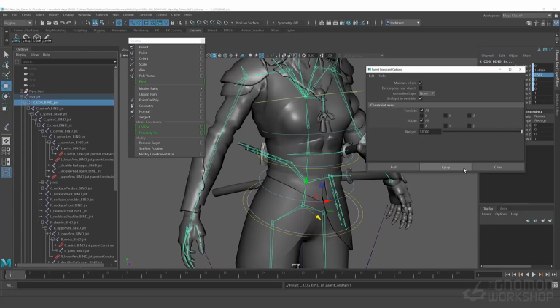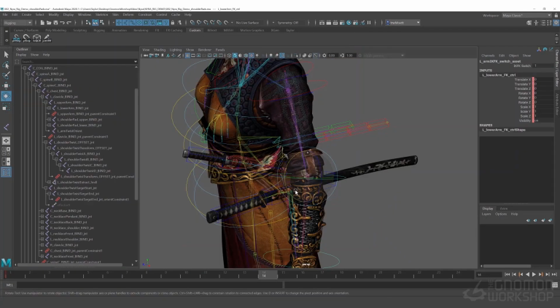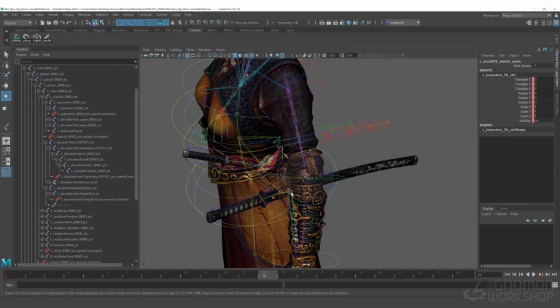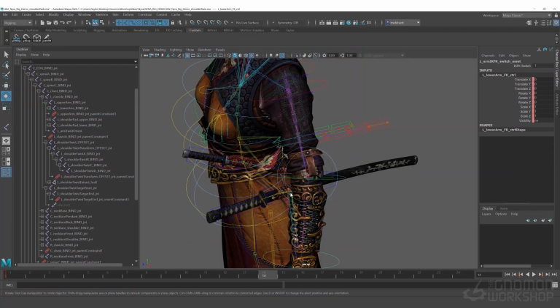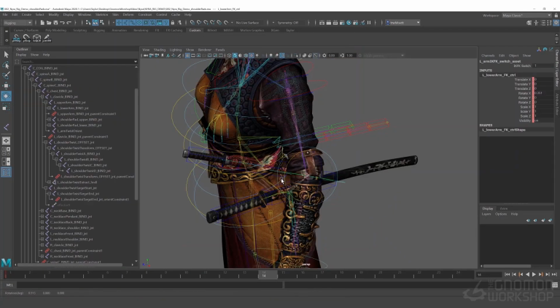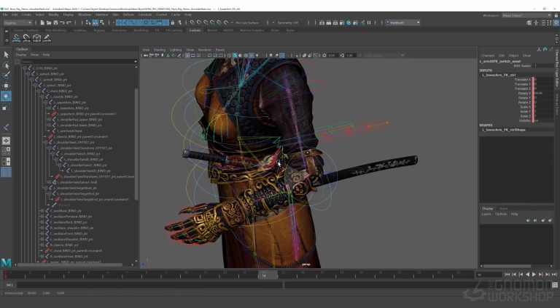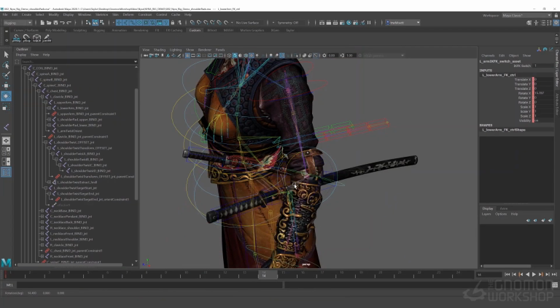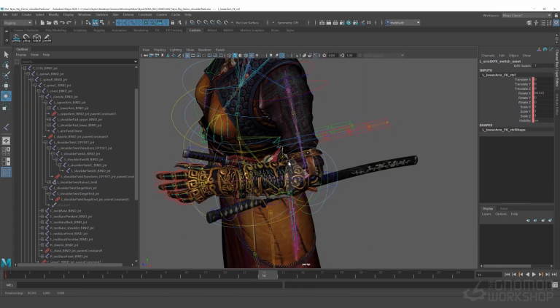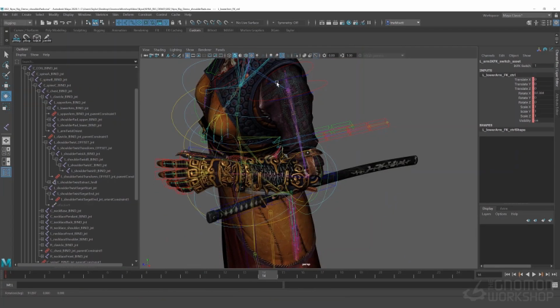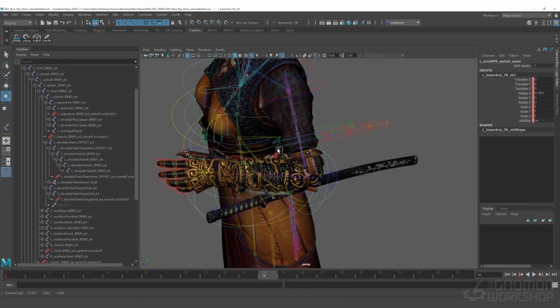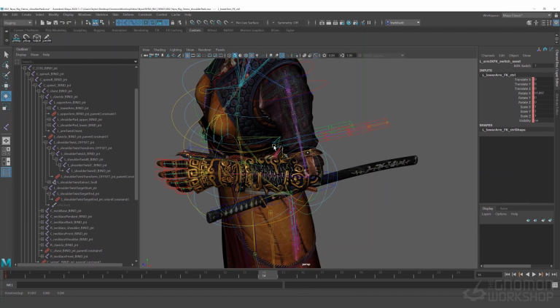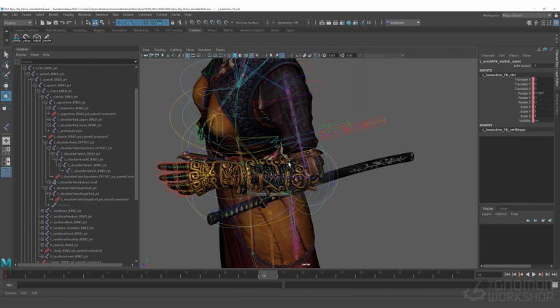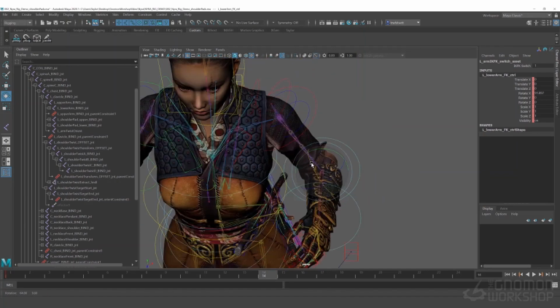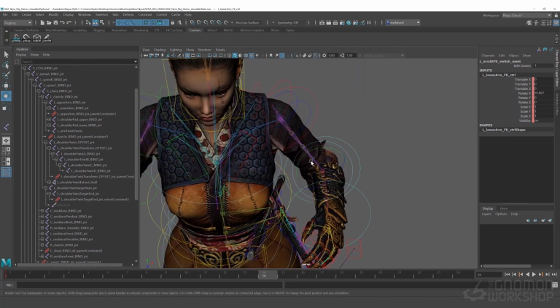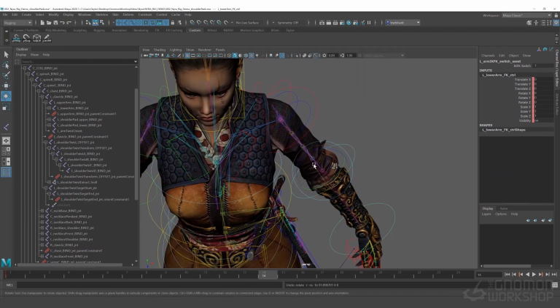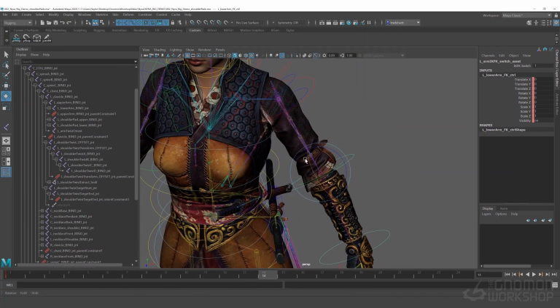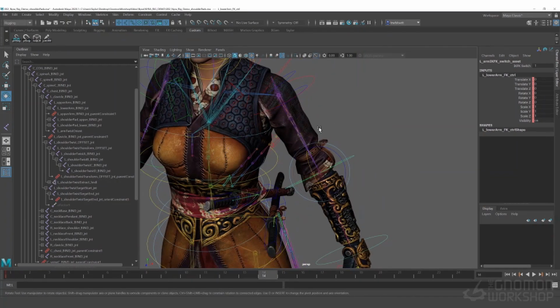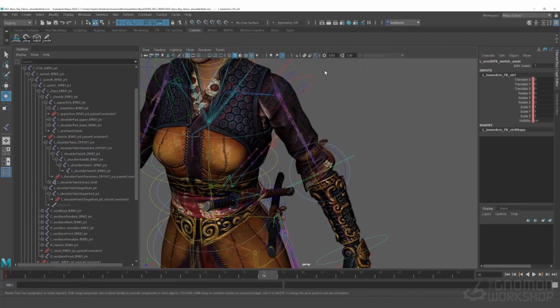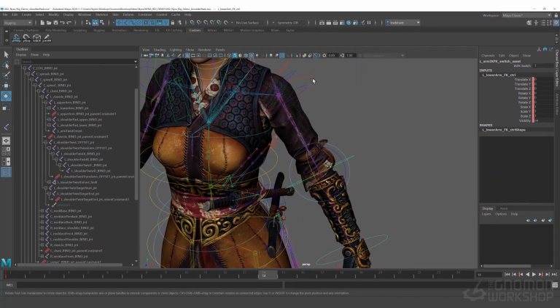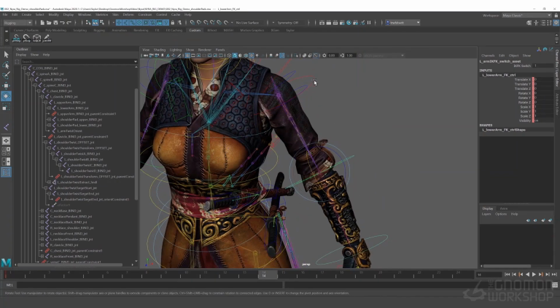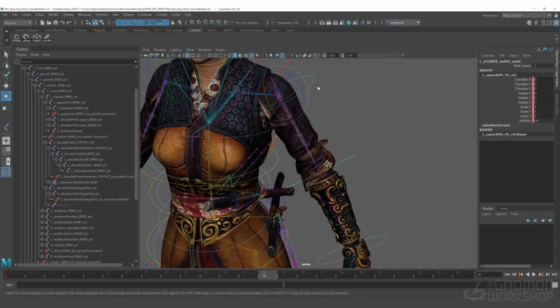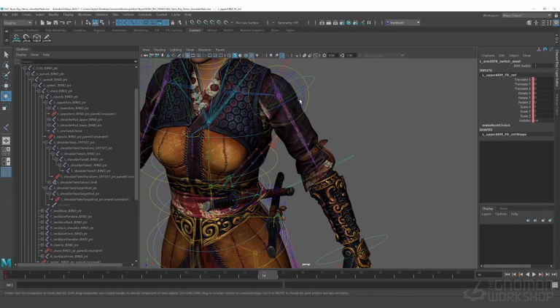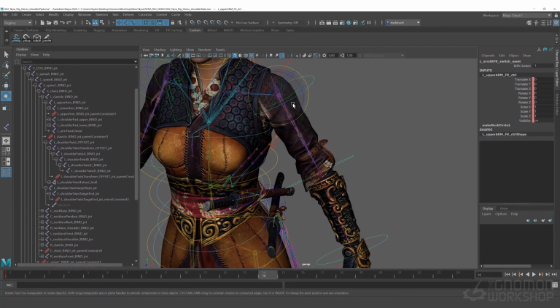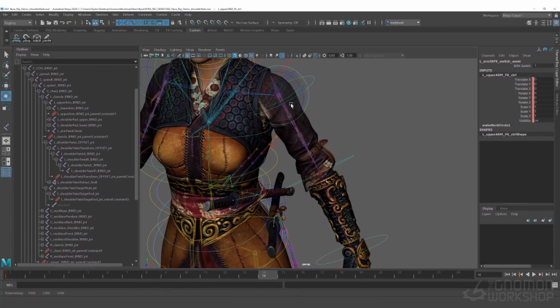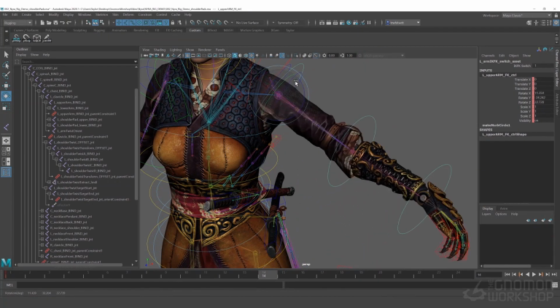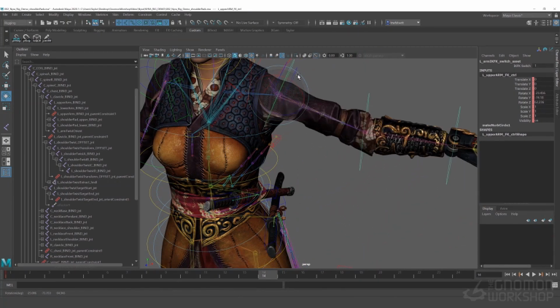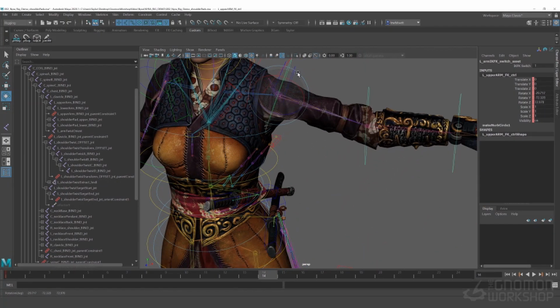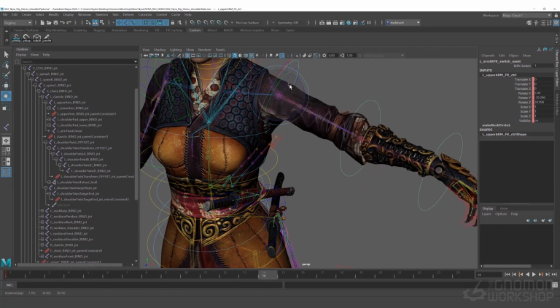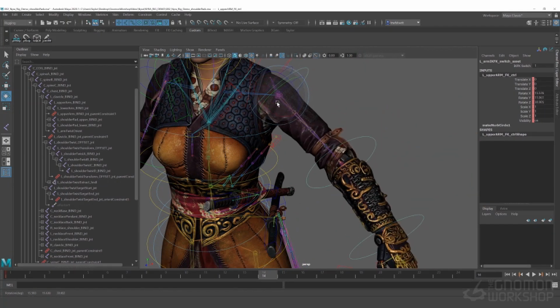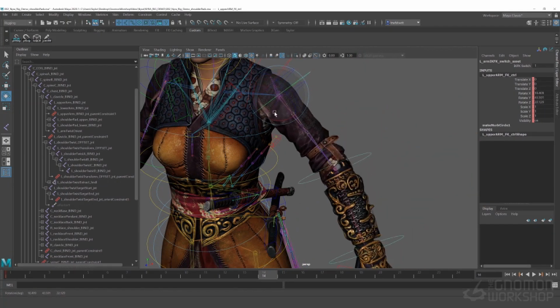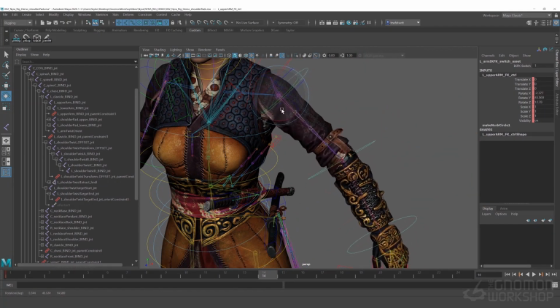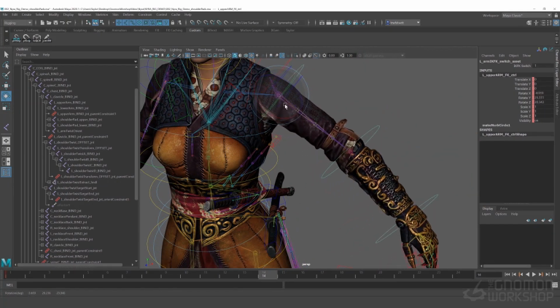For this workshop, I'll demystify the process of building character rigs and make the process more approachable. Thanks for watching.